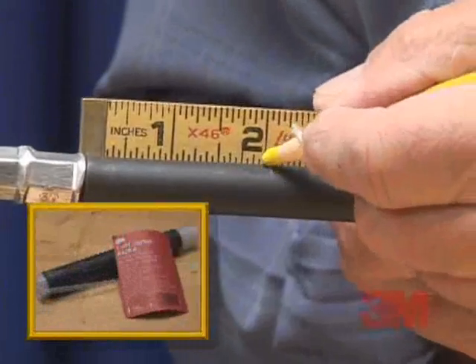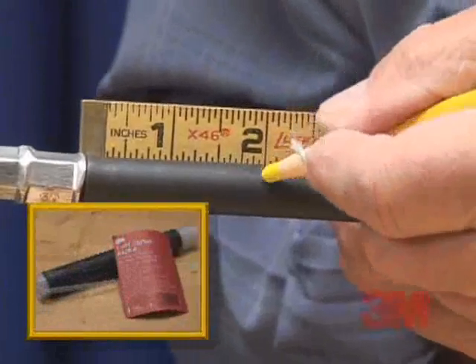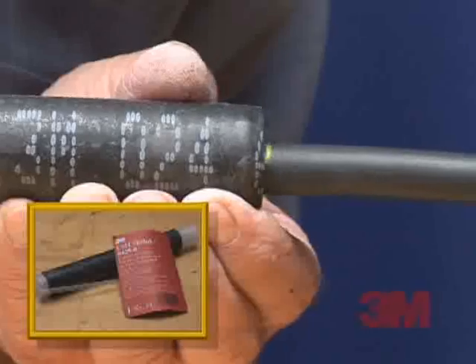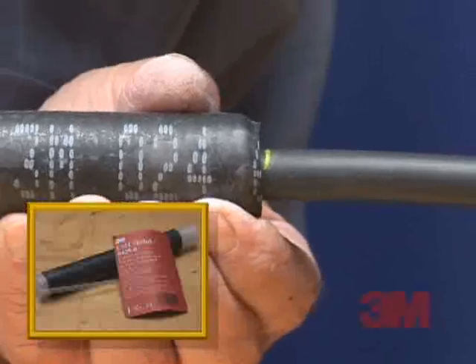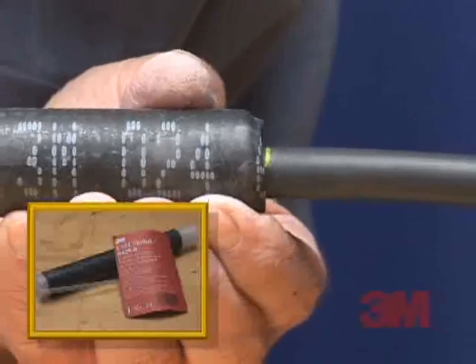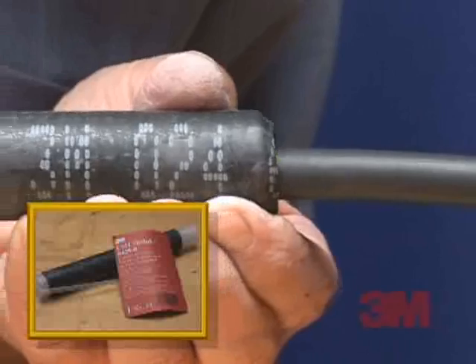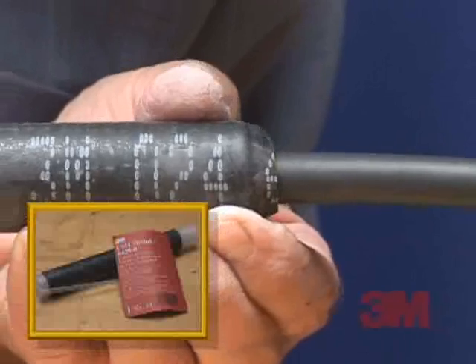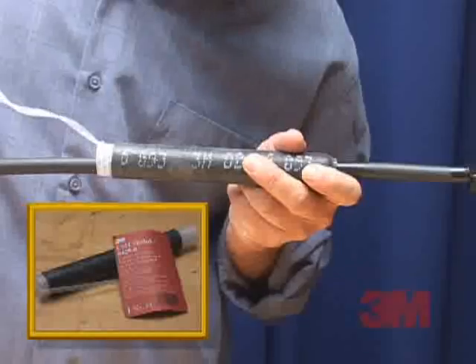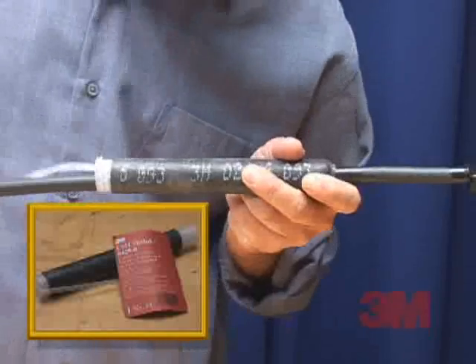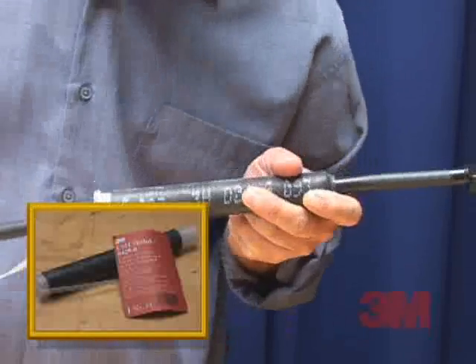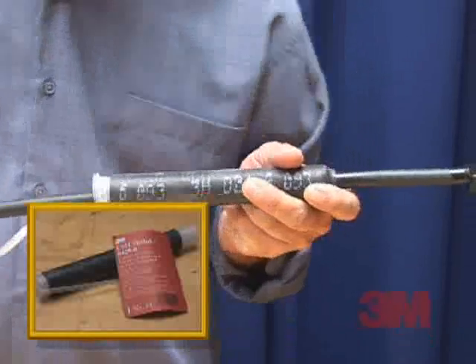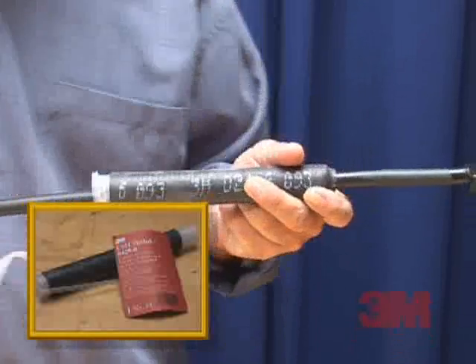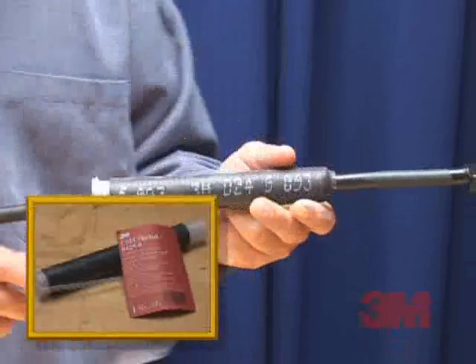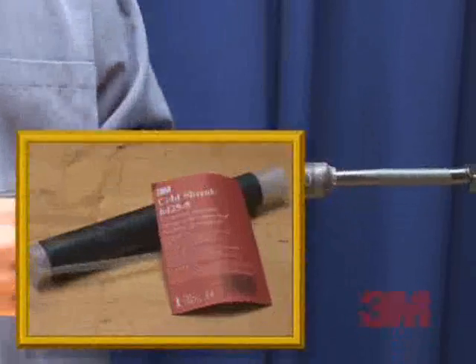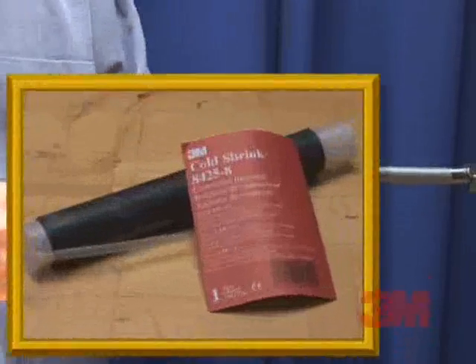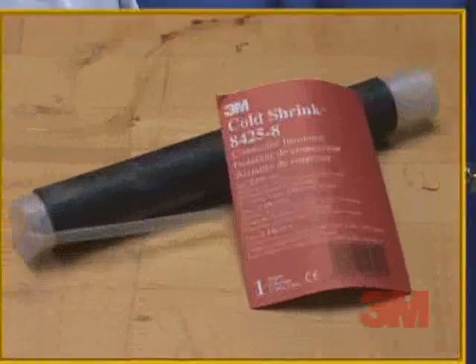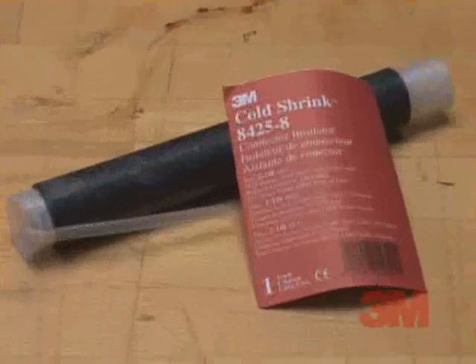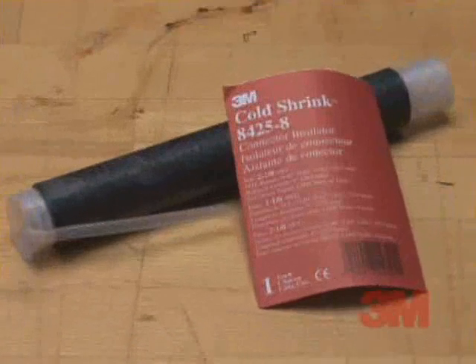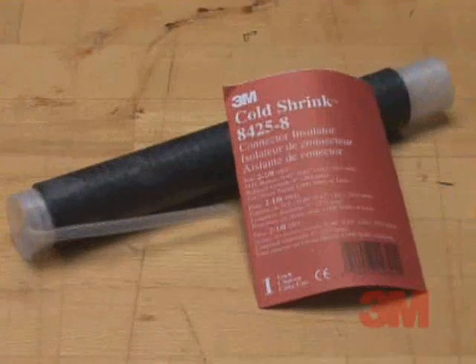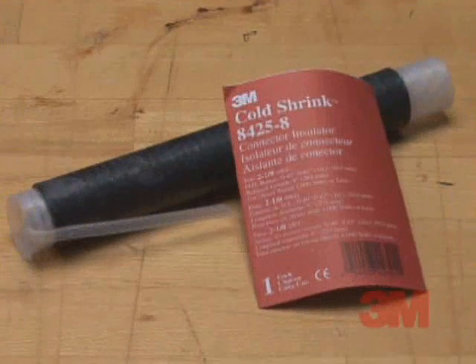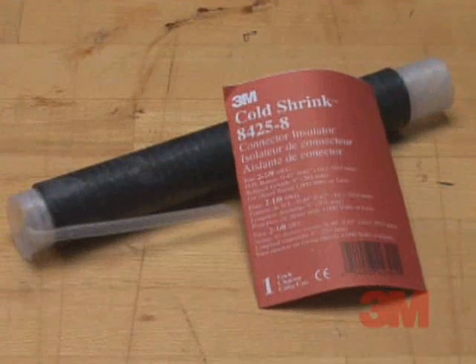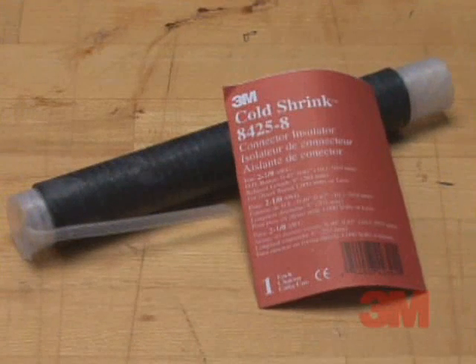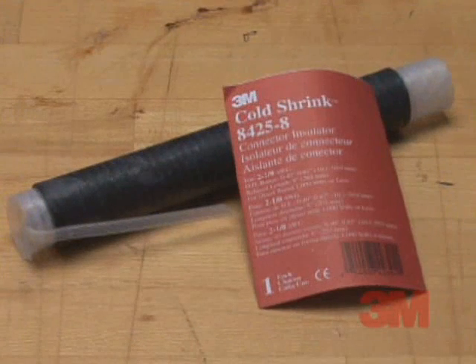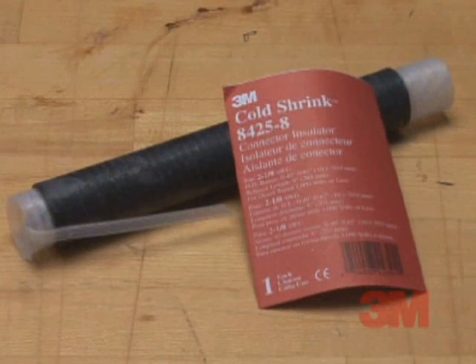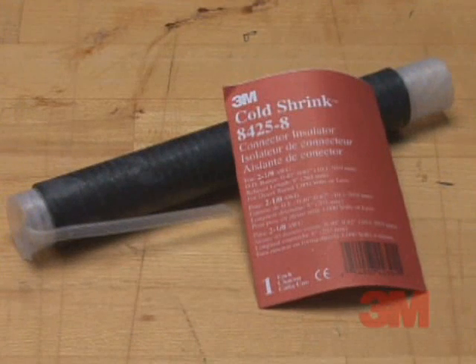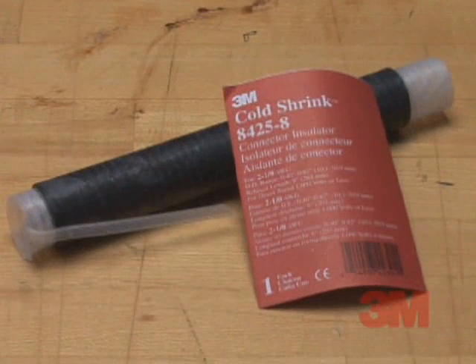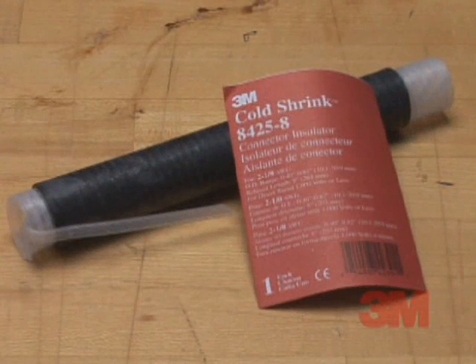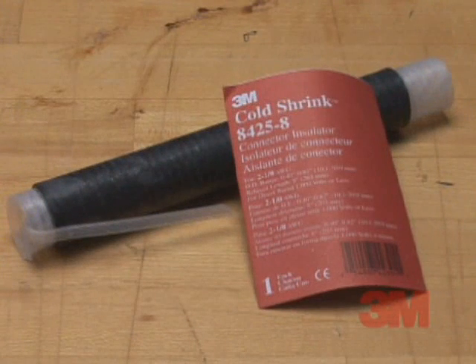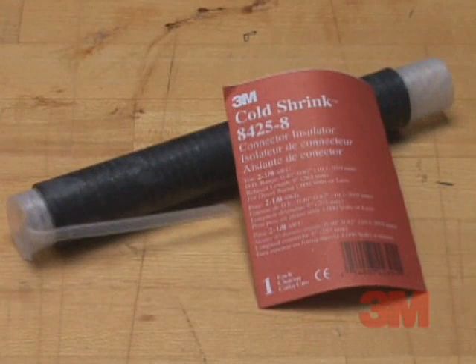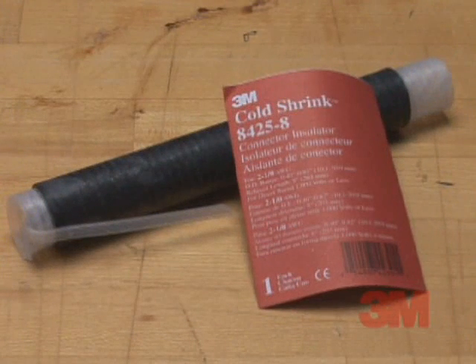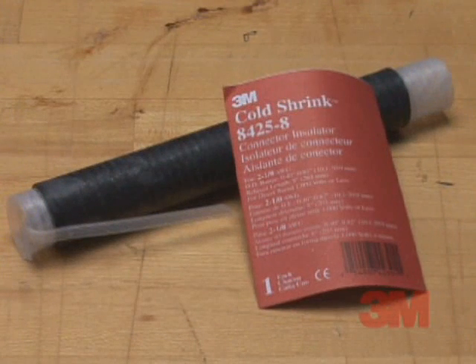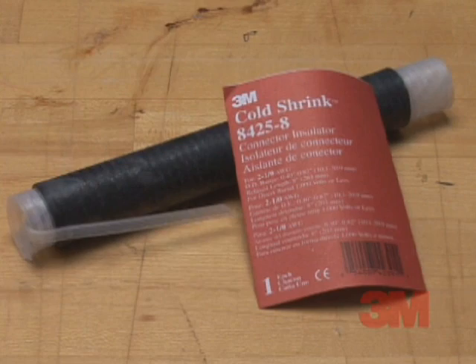In this video, you'll see how to apply the 3M brand cold shrink insulator 8425-8 in 5 easy-to-follow steps.